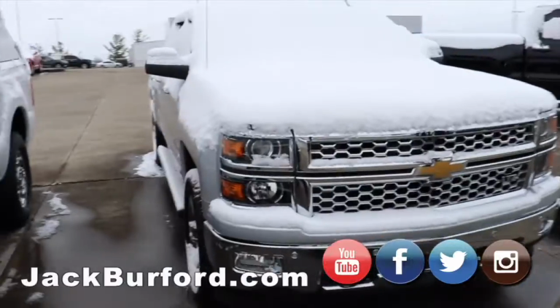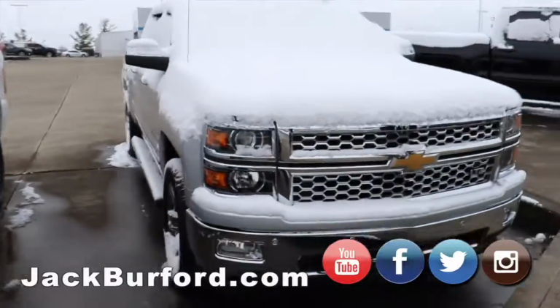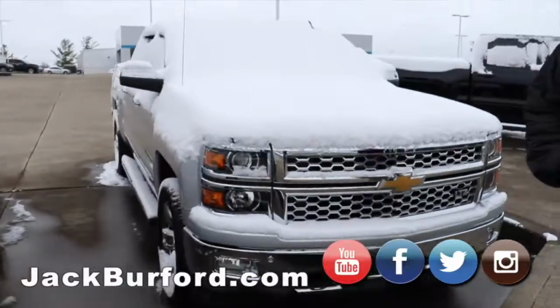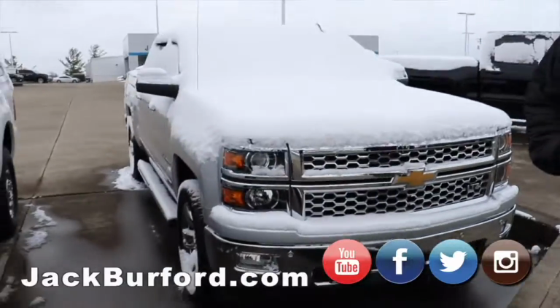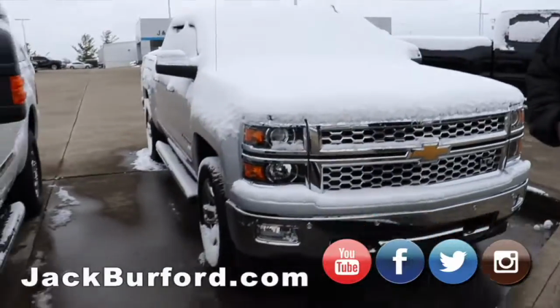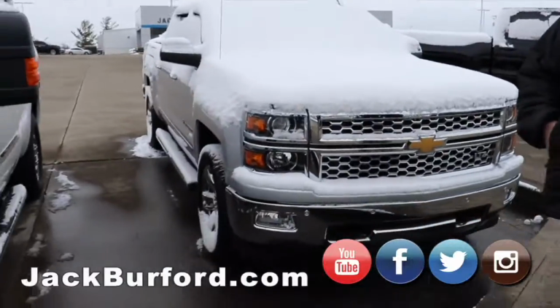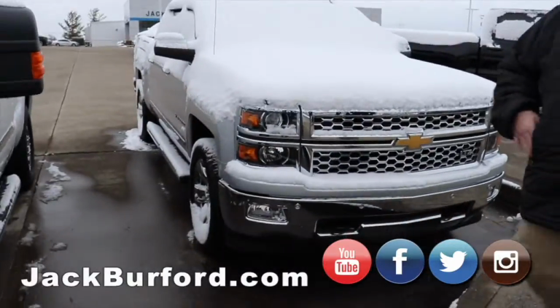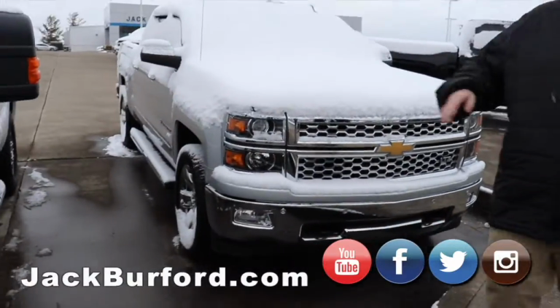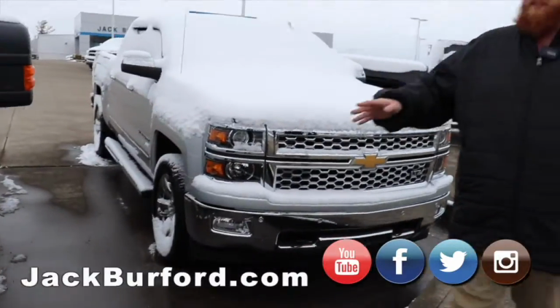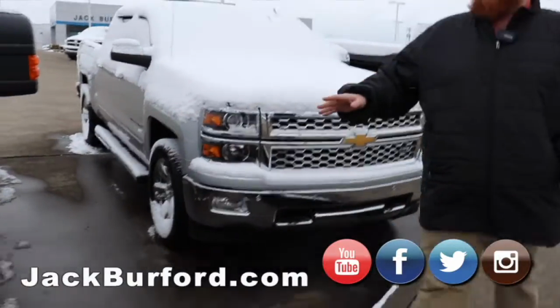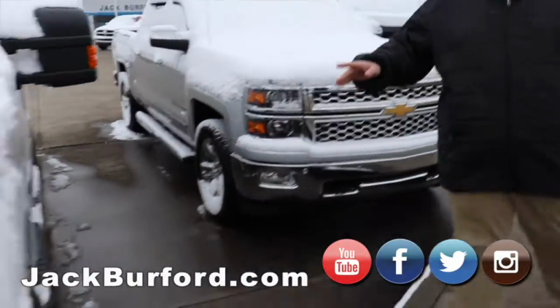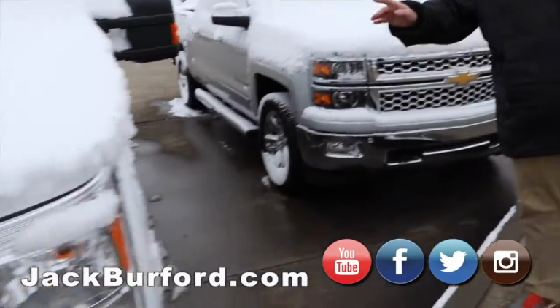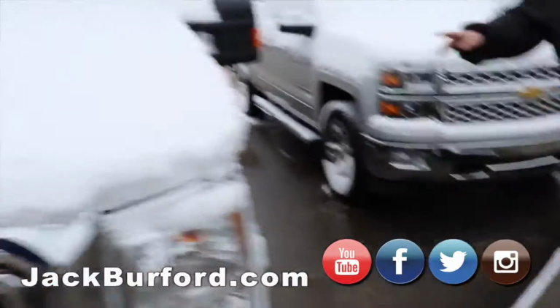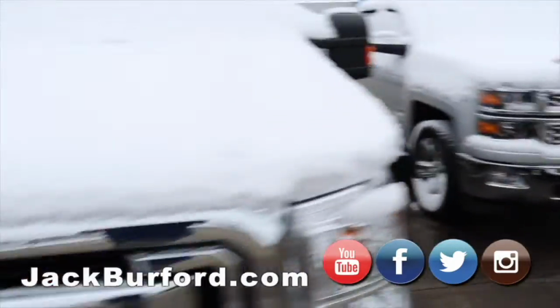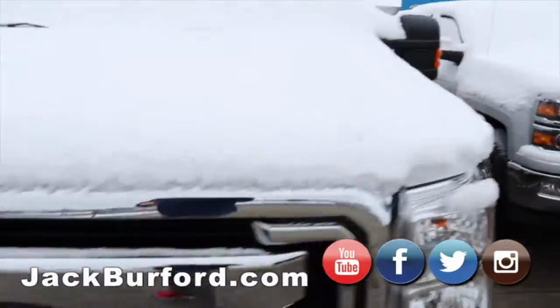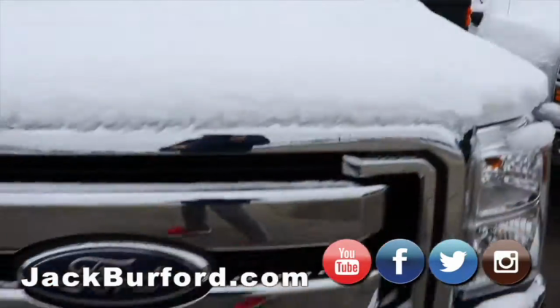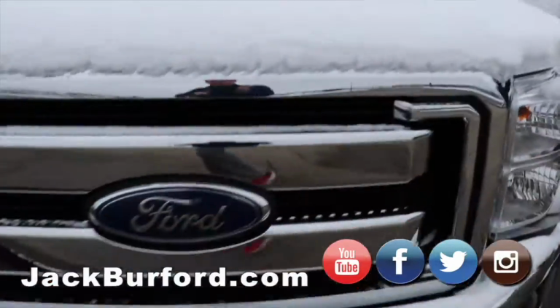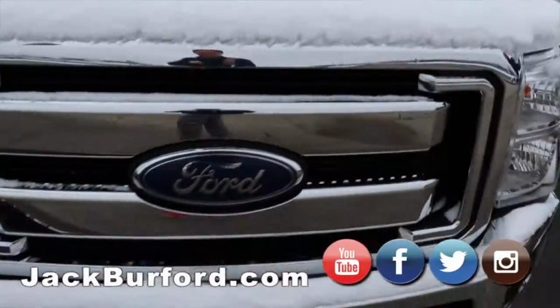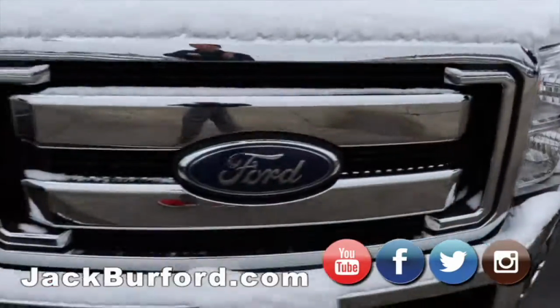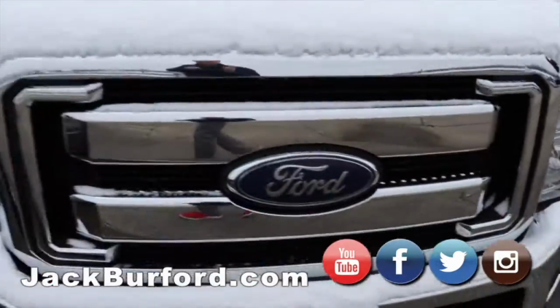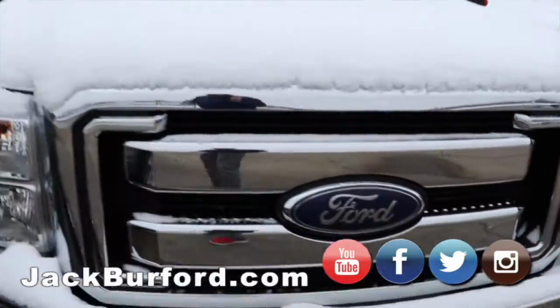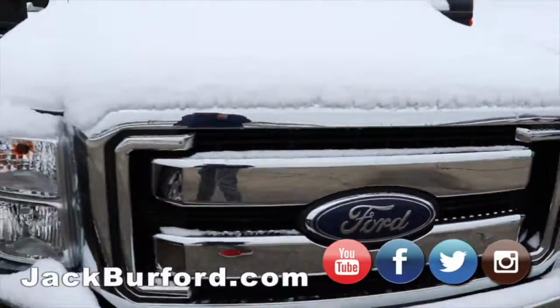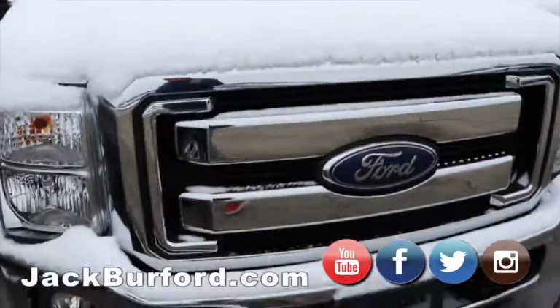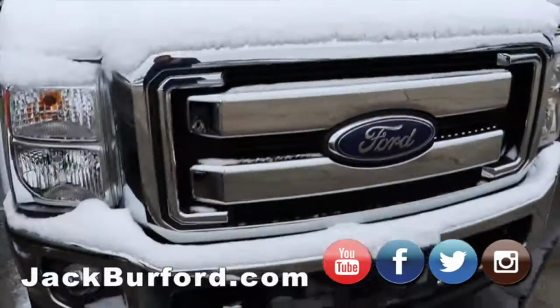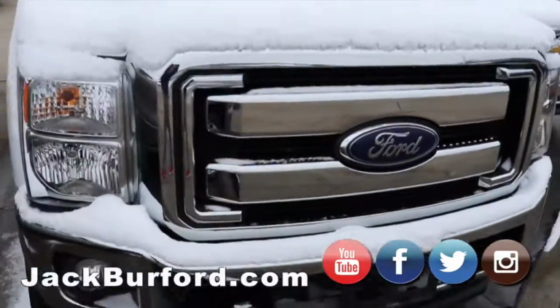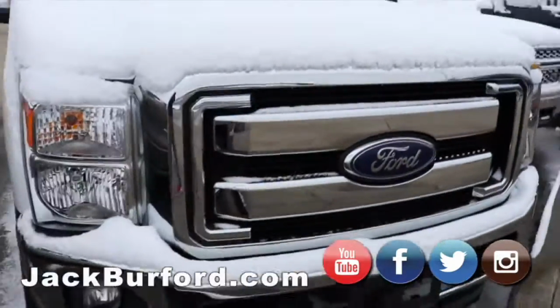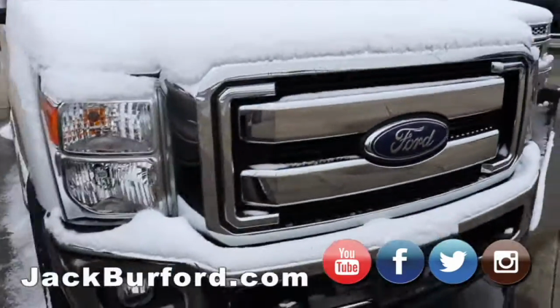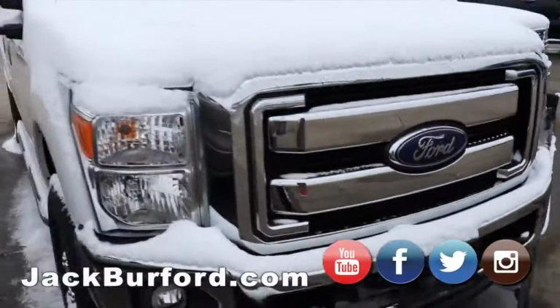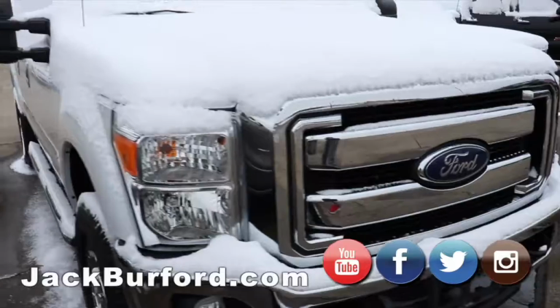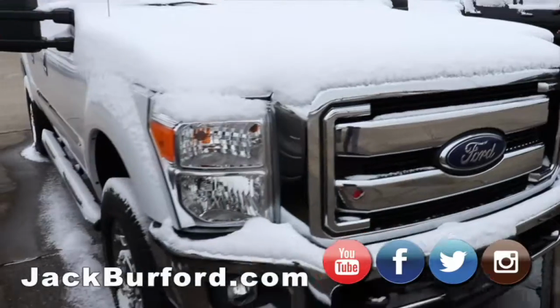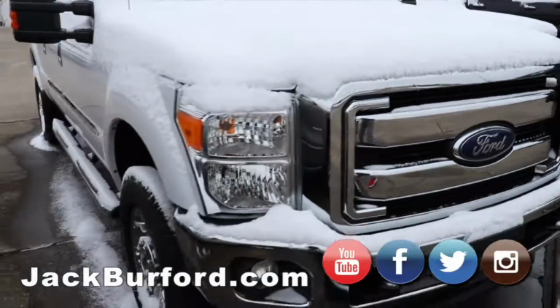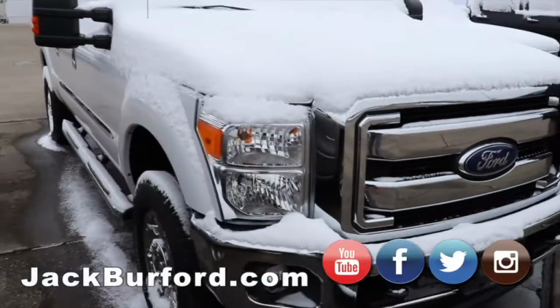Here's the F250 gas truck, four wheel drive. It's got the topper on it with the roof racks.